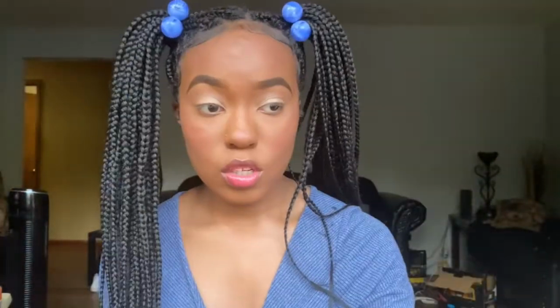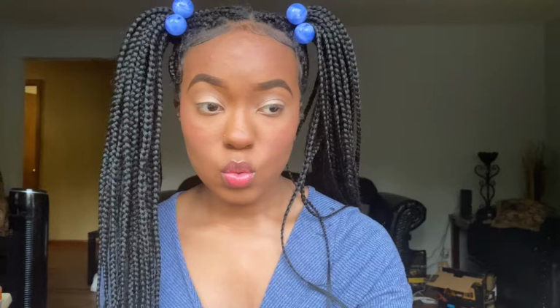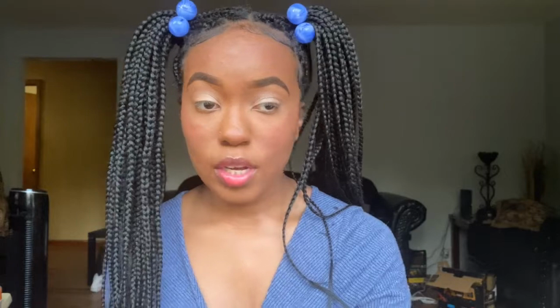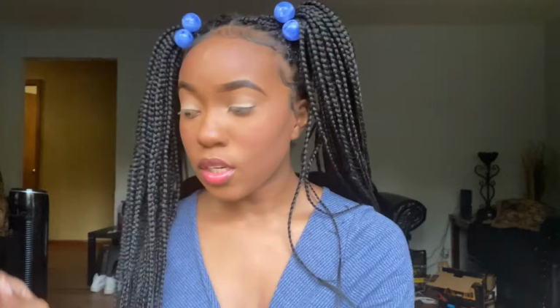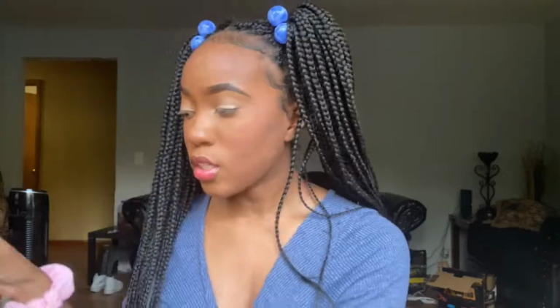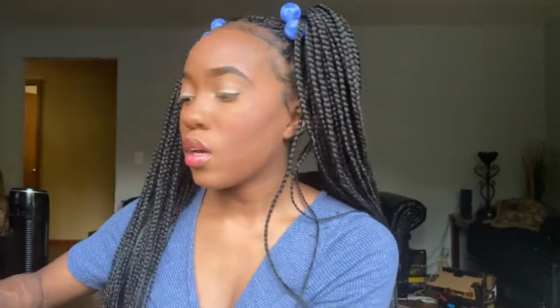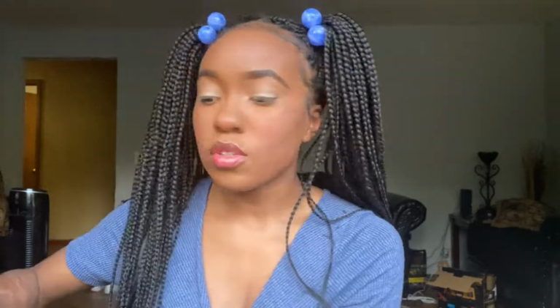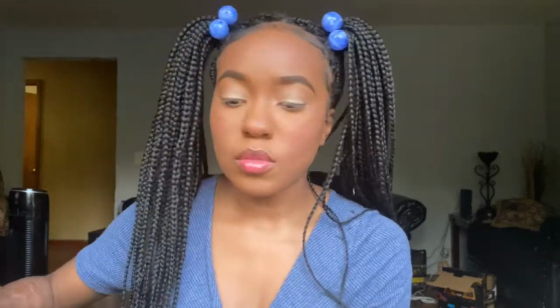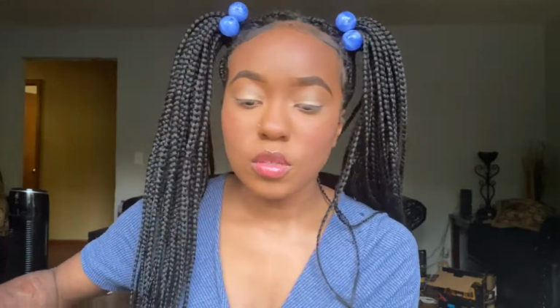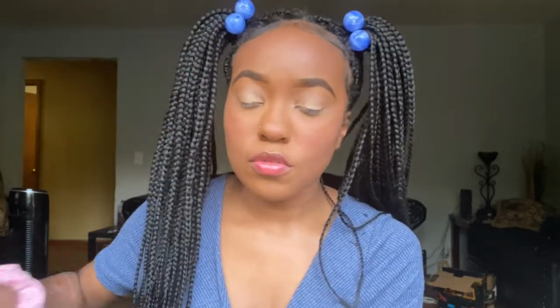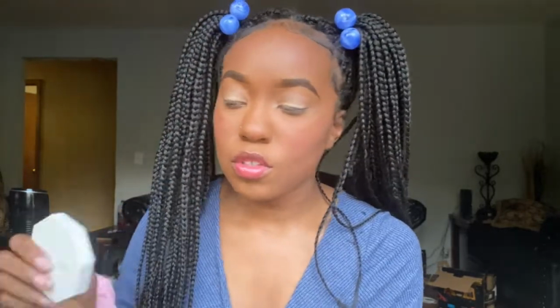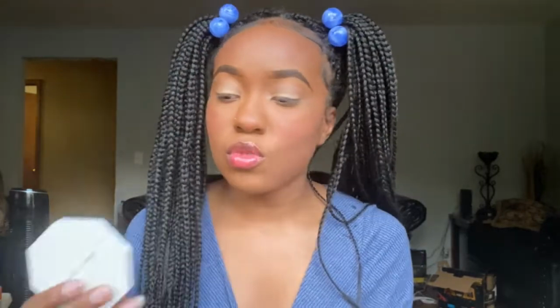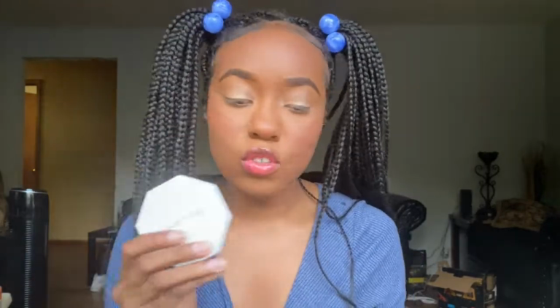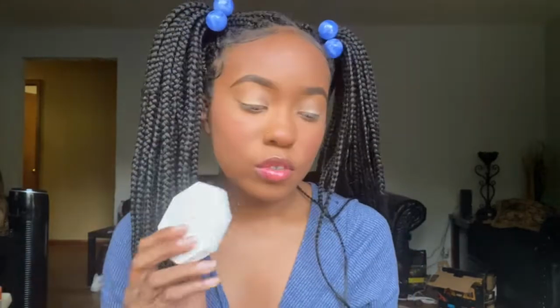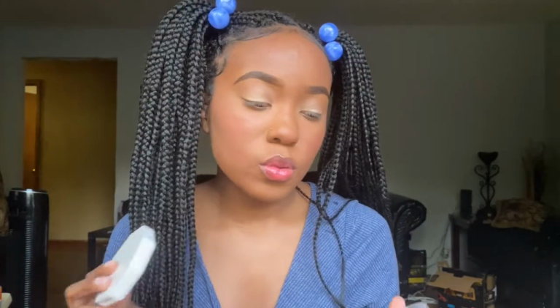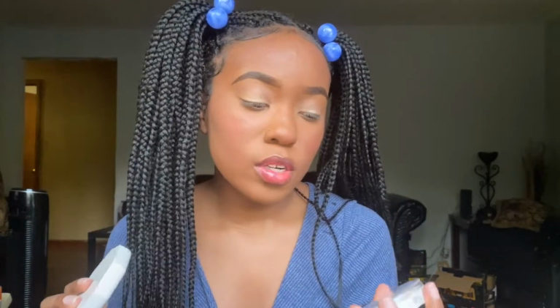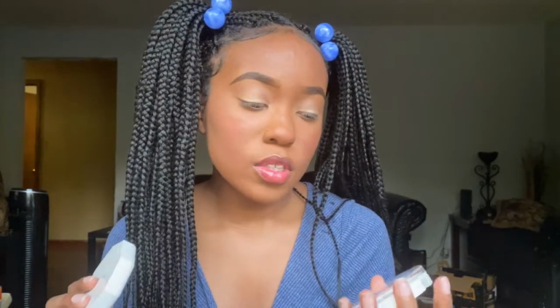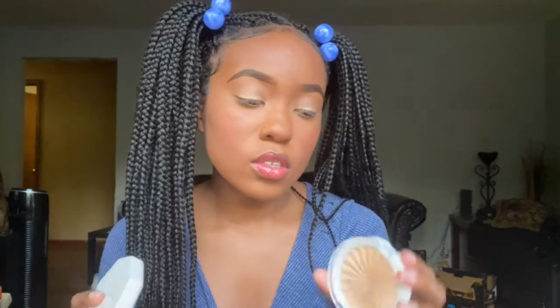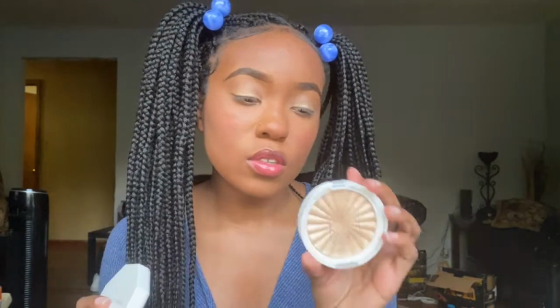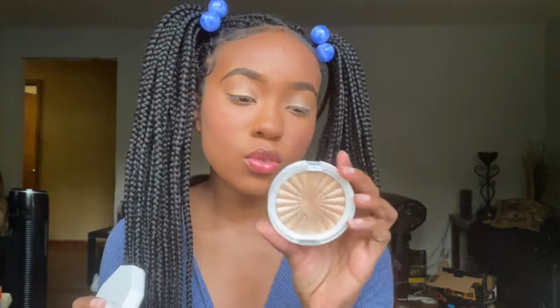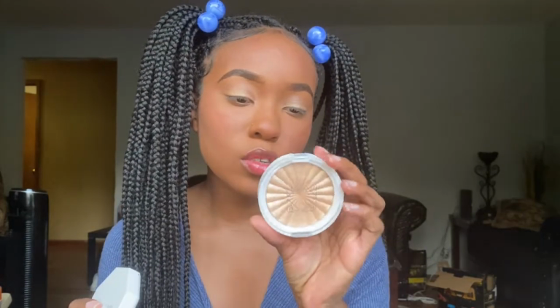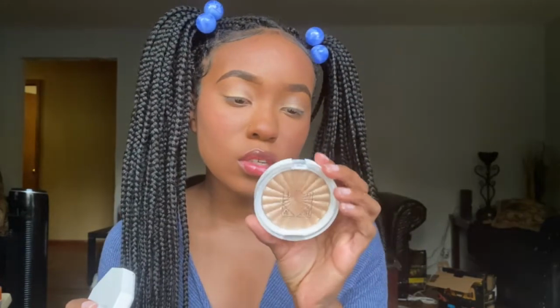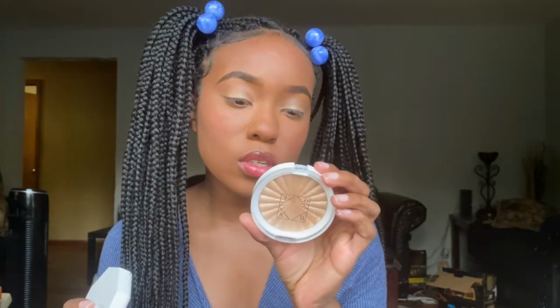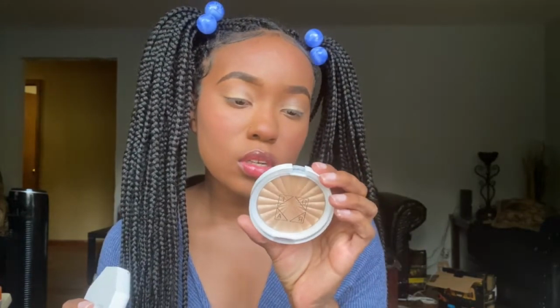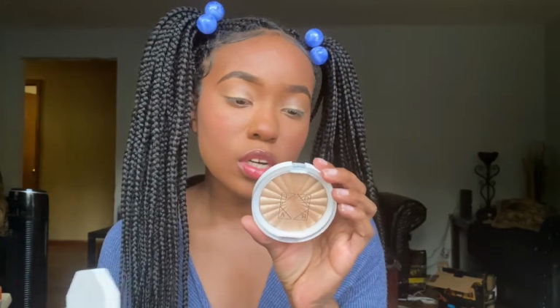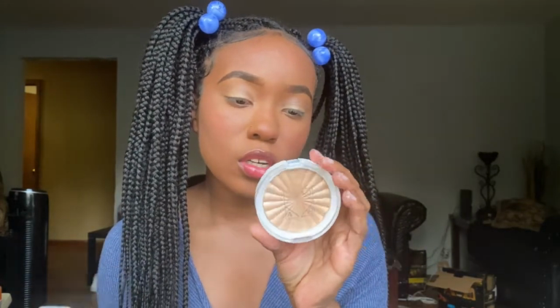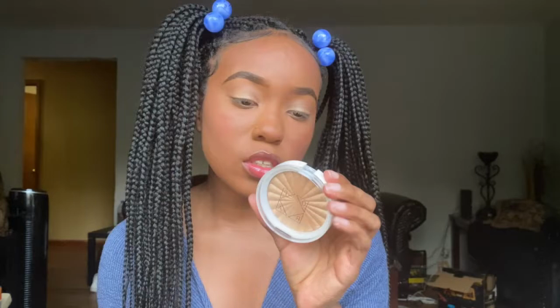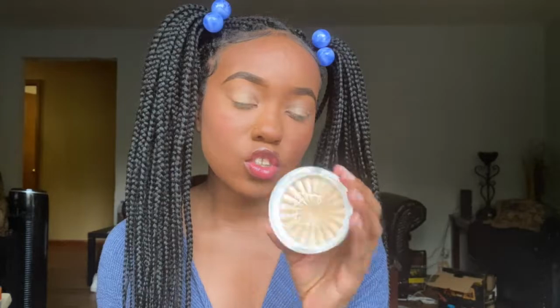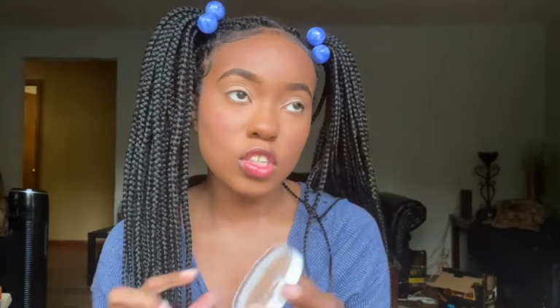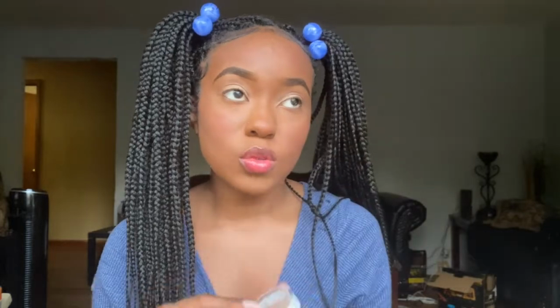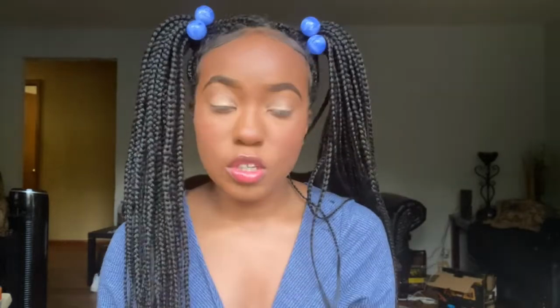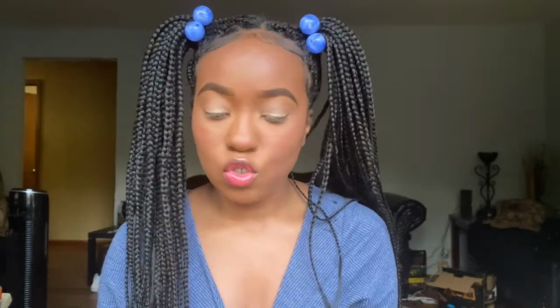On to highlight. I'm going to mix my Fenty Beauty Trophy Wife and this Ofra highlighter in the shade Rodeo Dry.